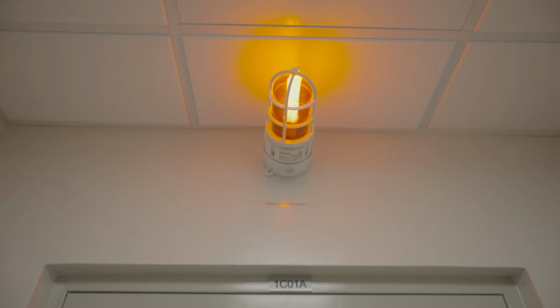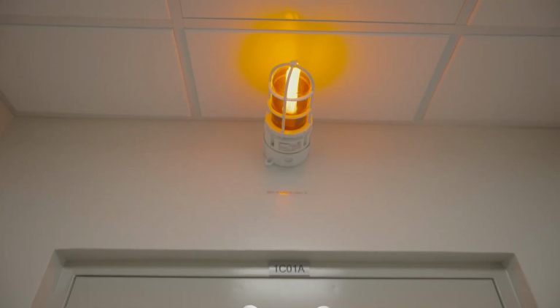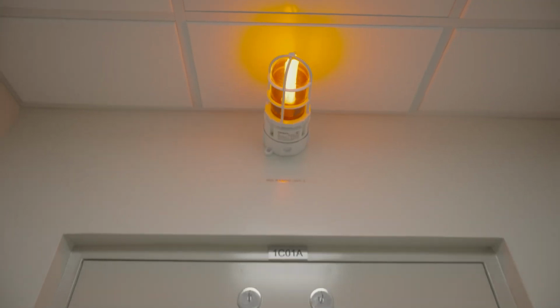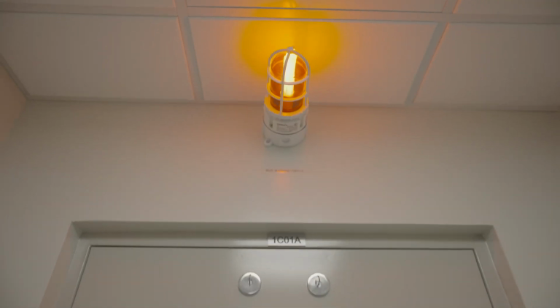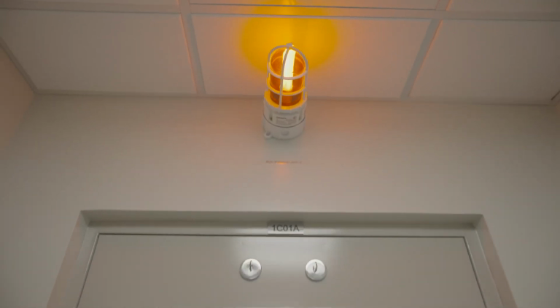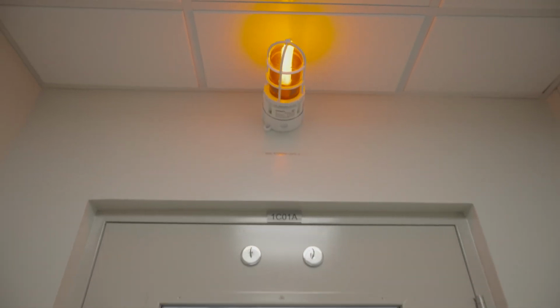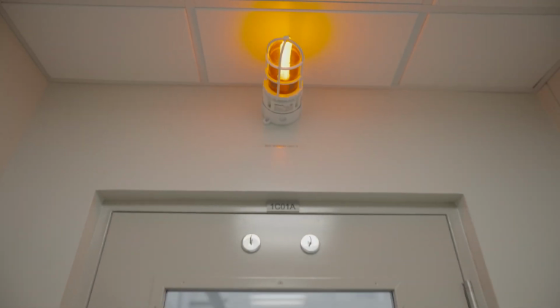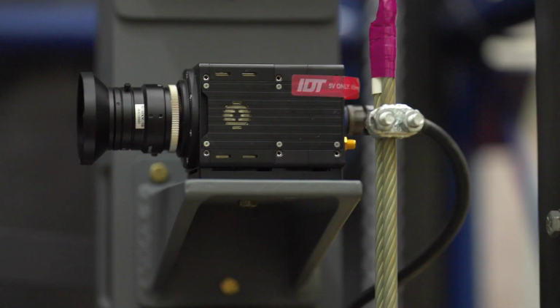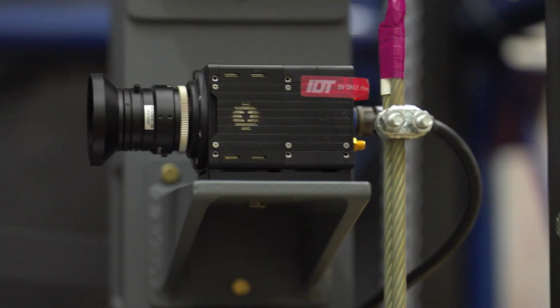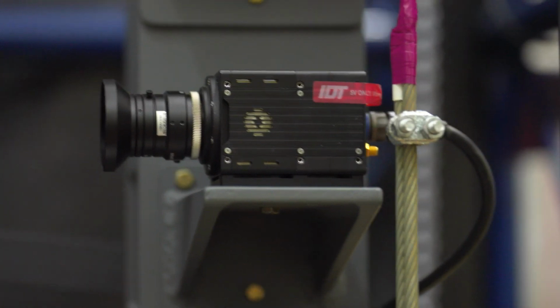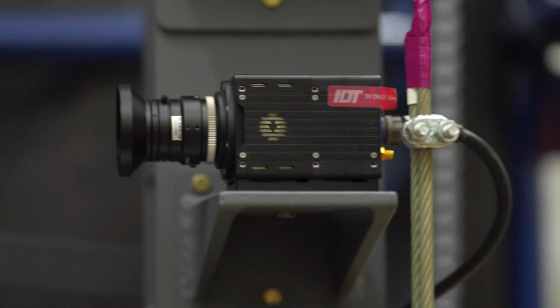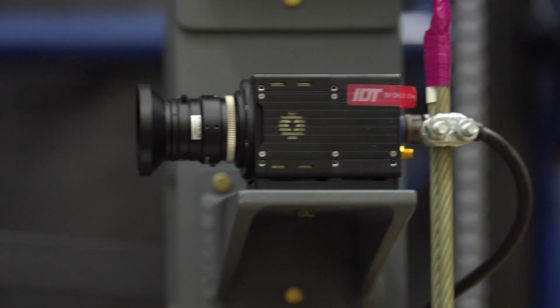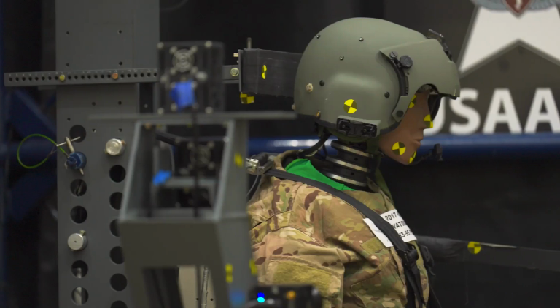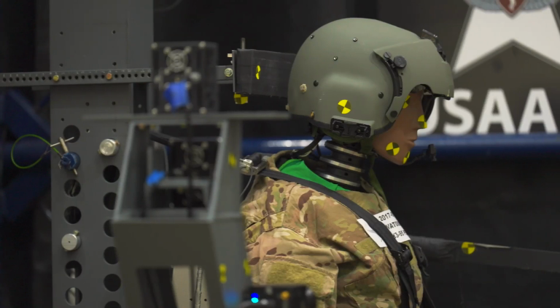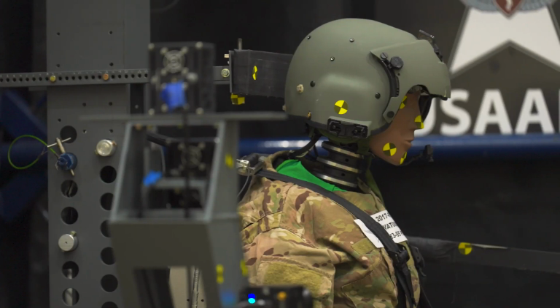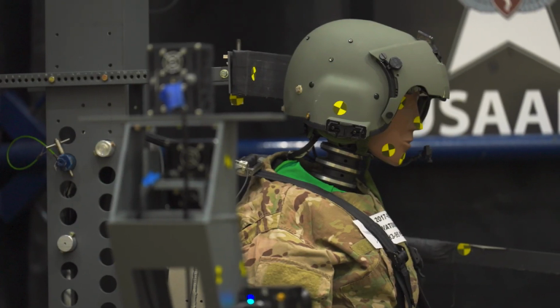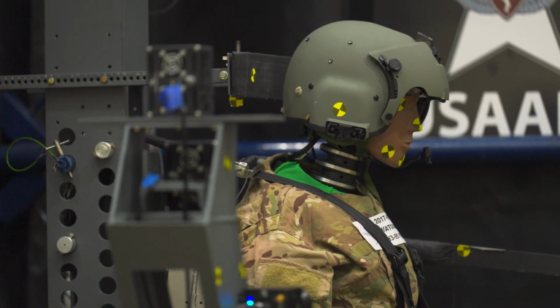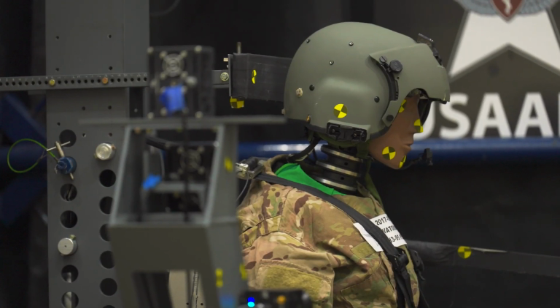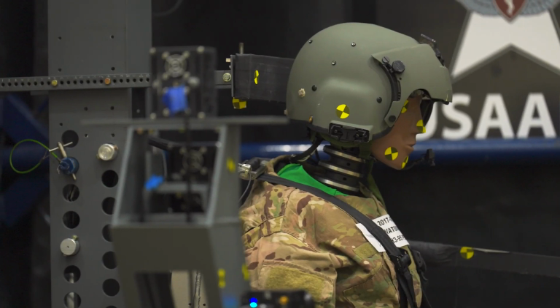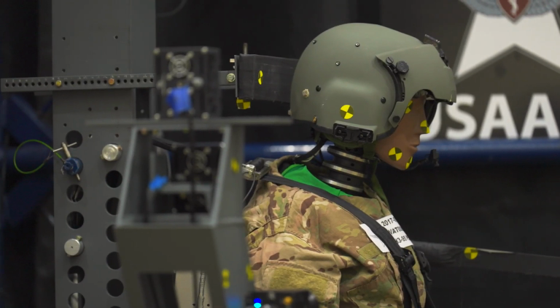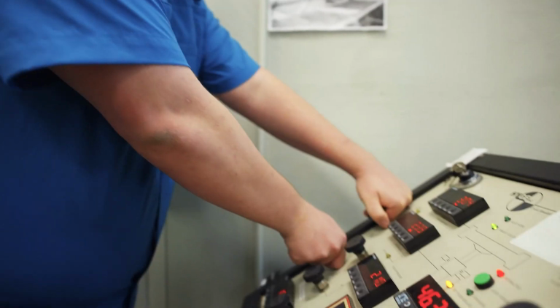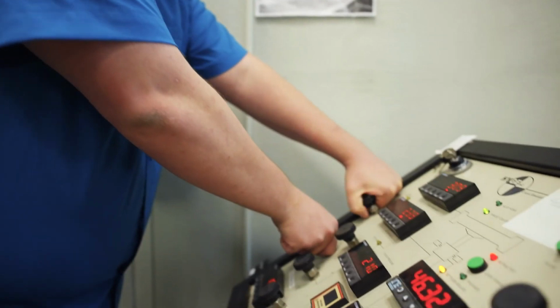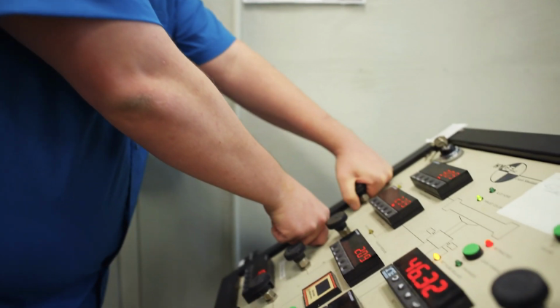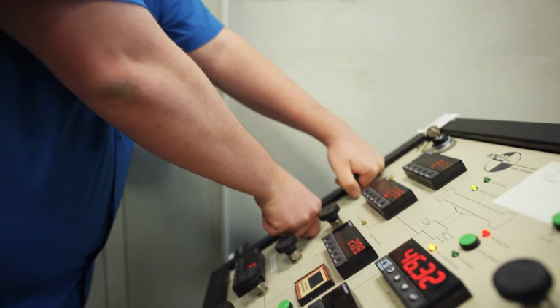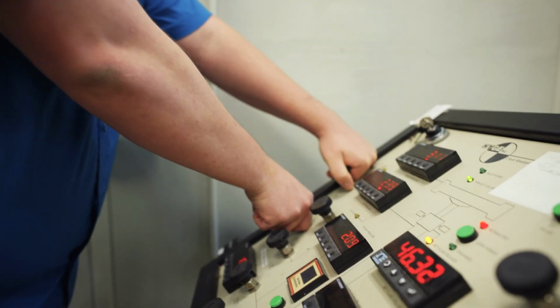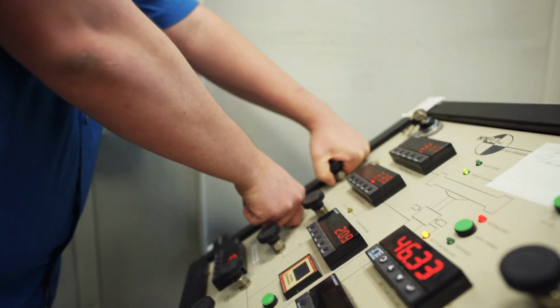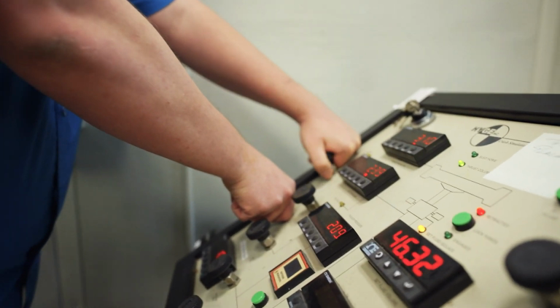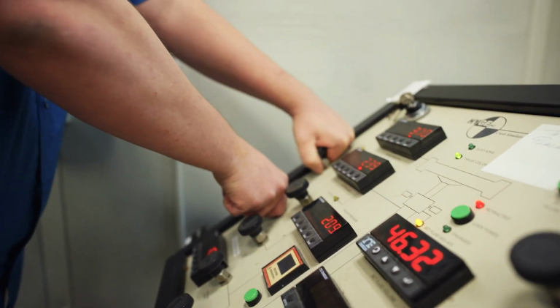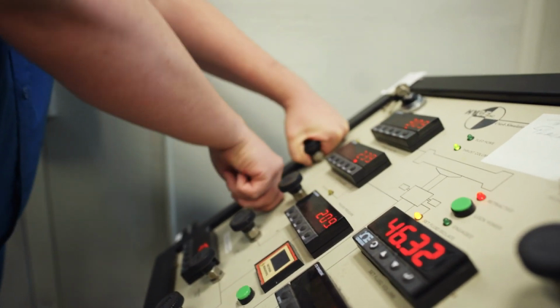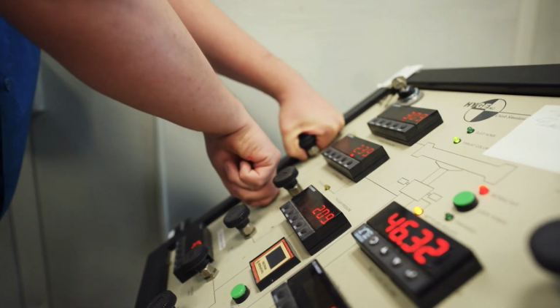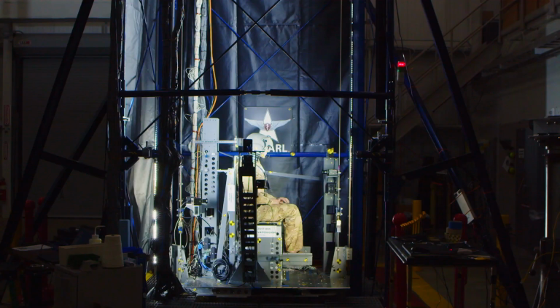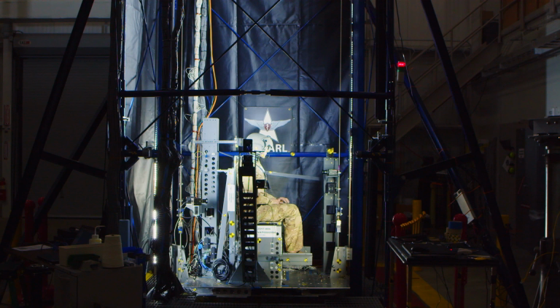Five, four, three. It's not a job, it is a passion. Fire!